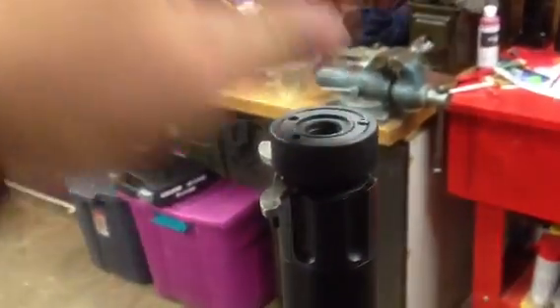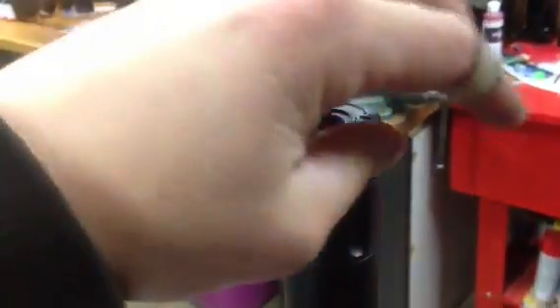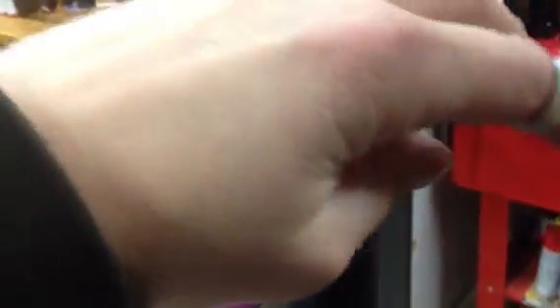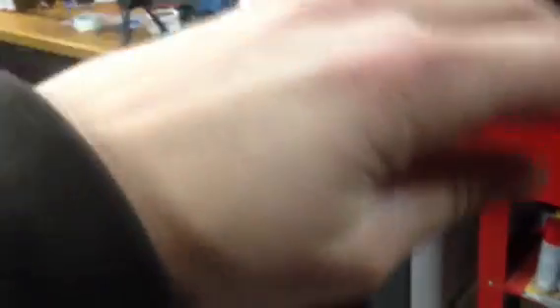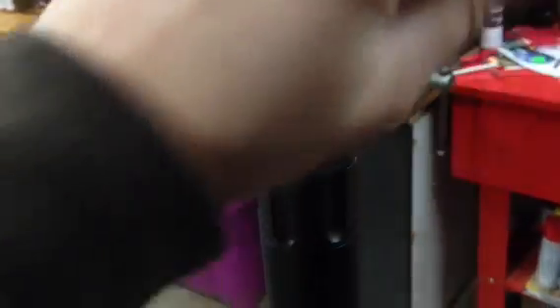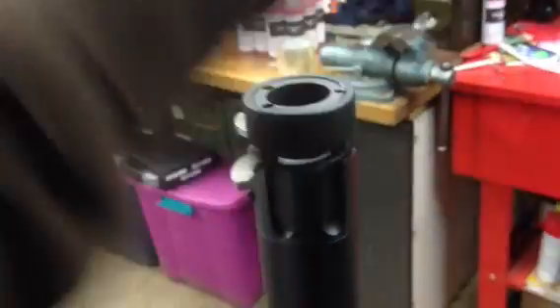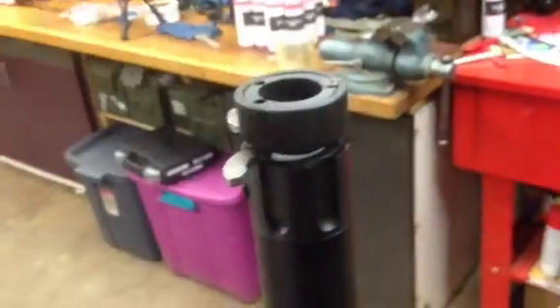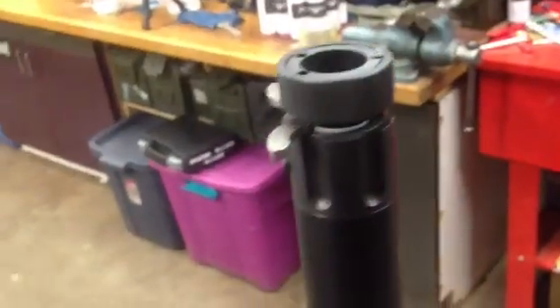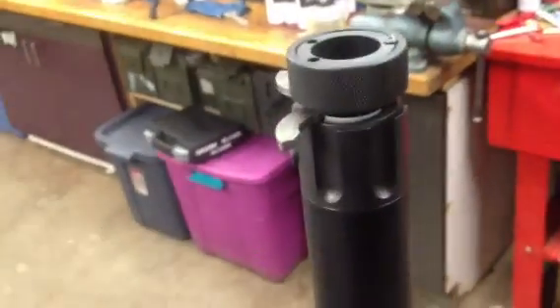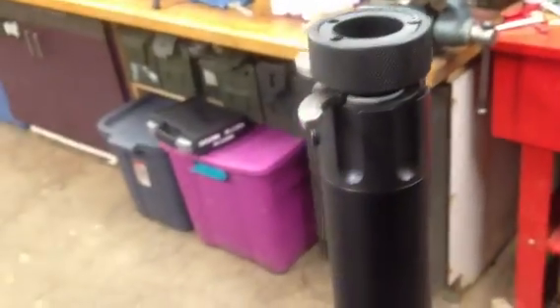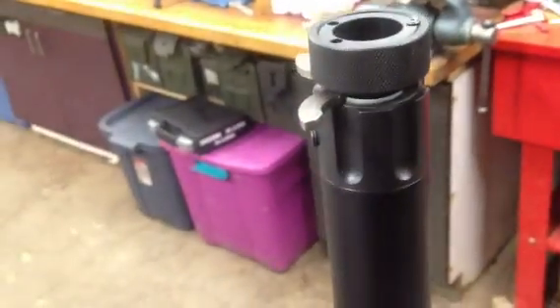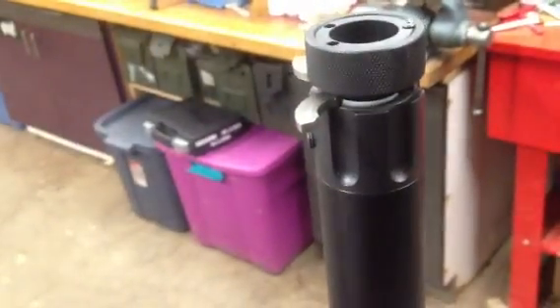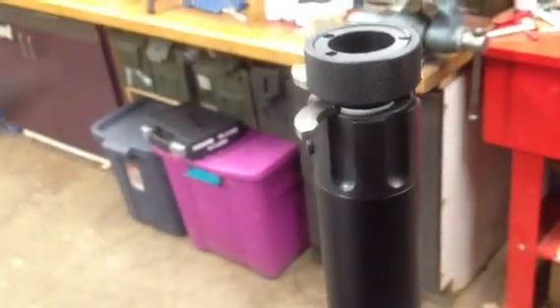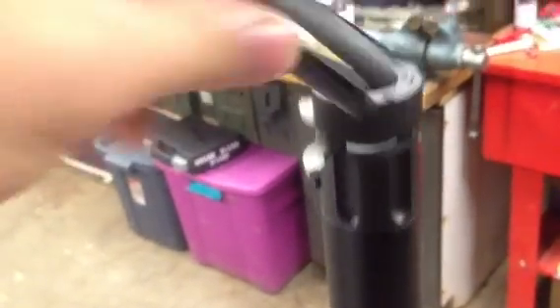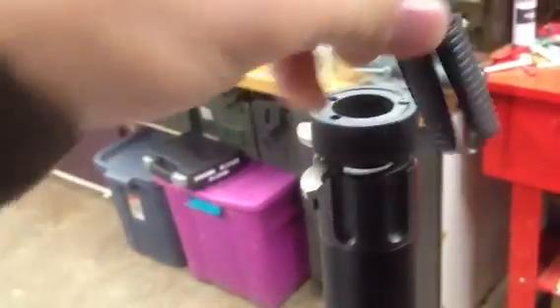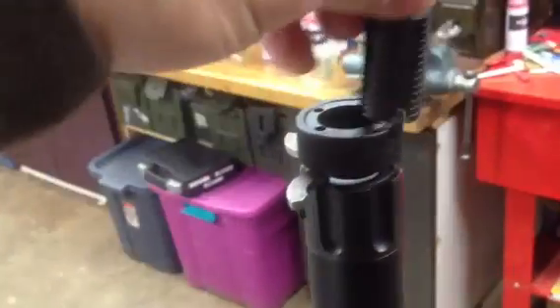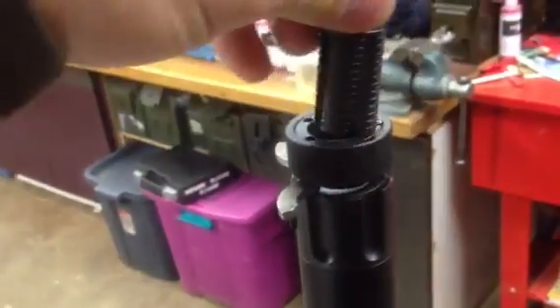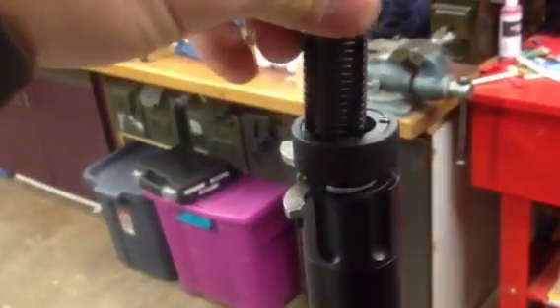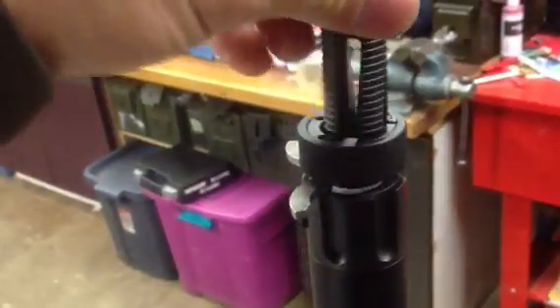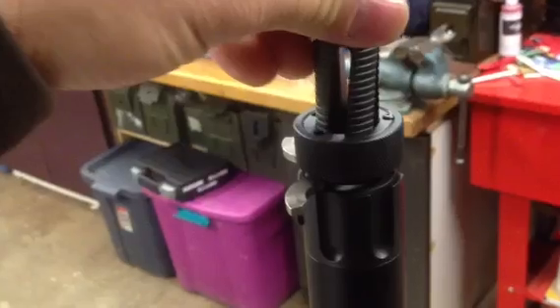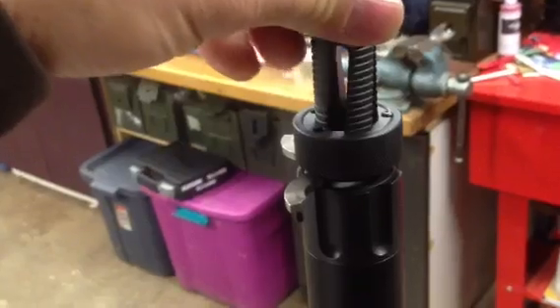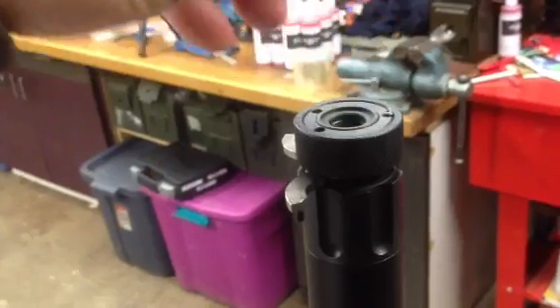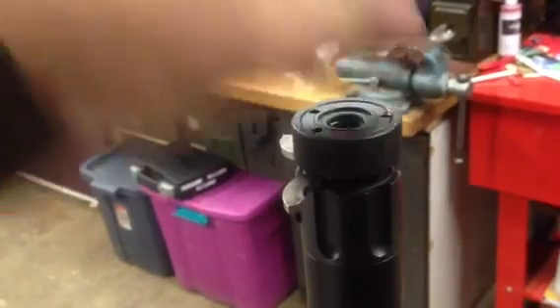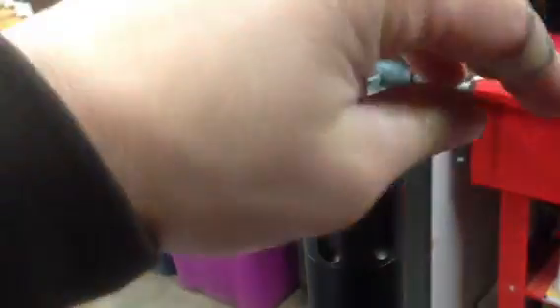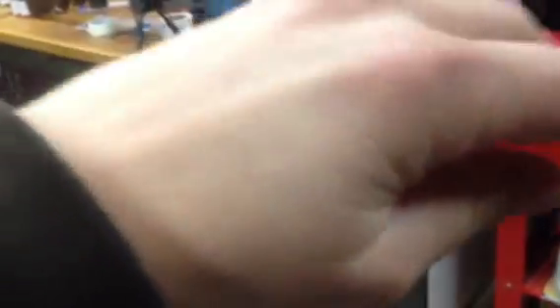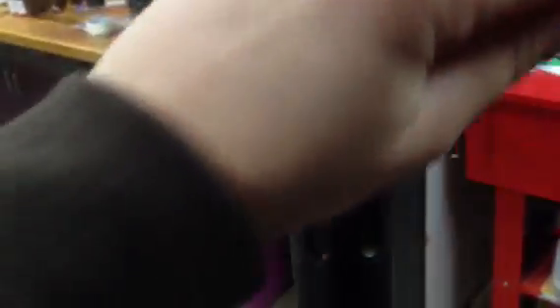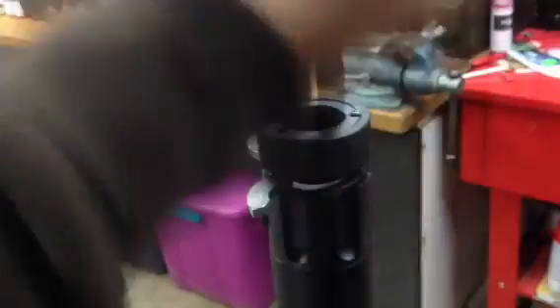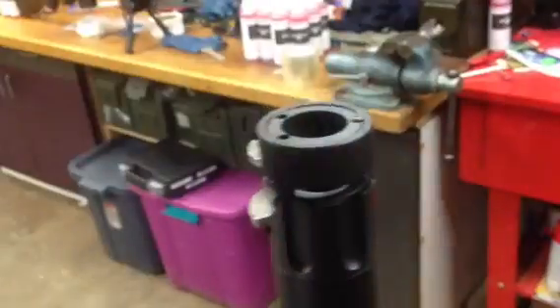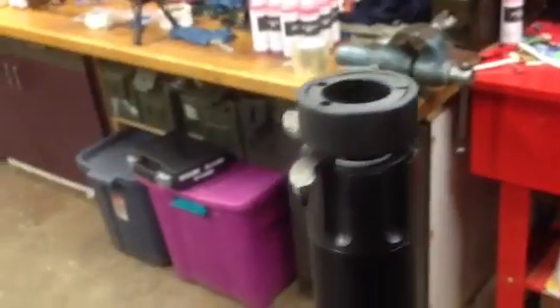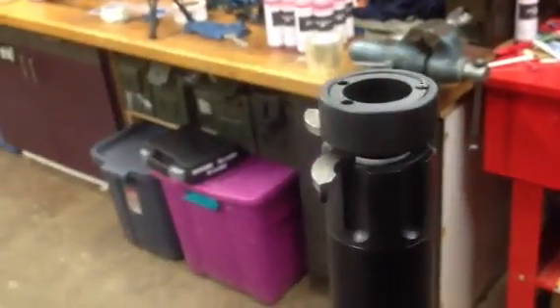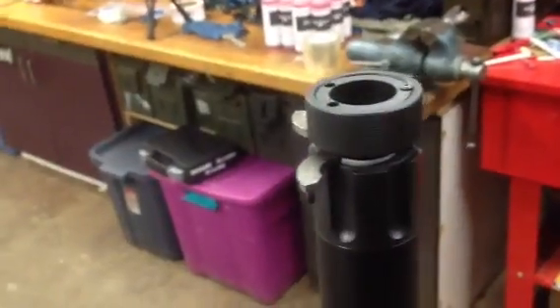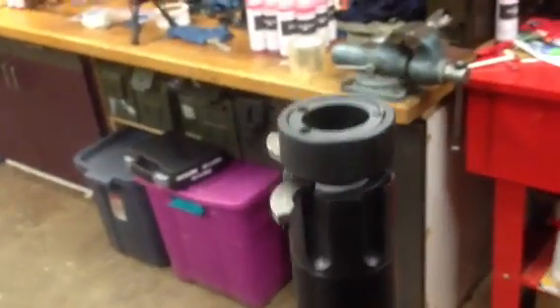Just drops right in. There was no resistance on that .223. Let's try another .223. Once again, no resistance — drops right in.